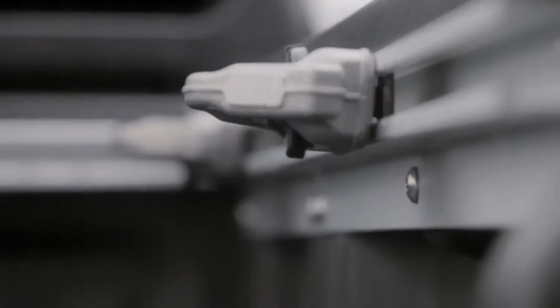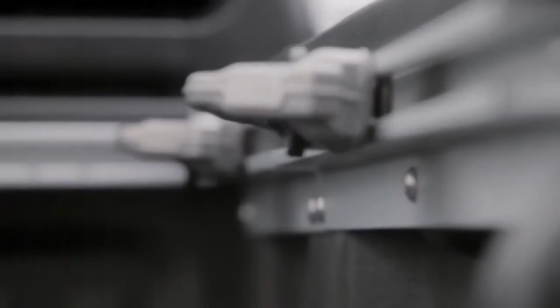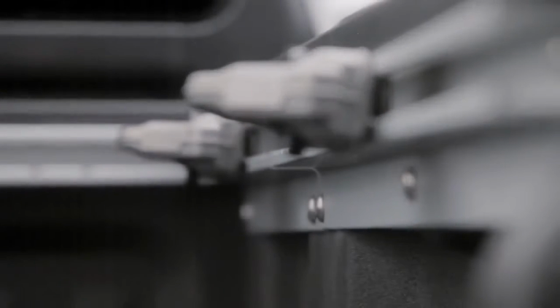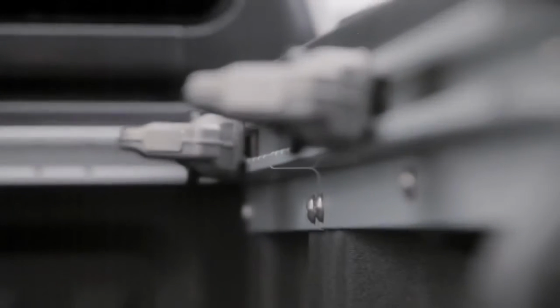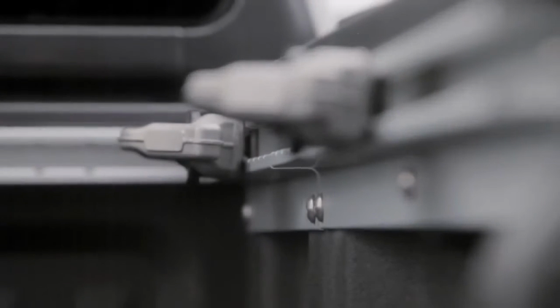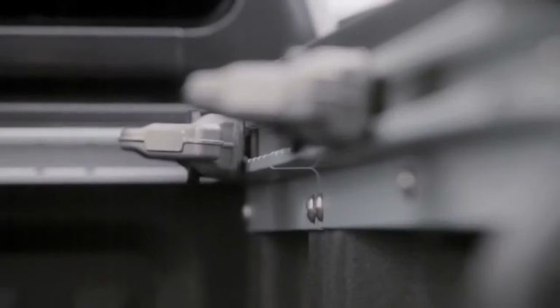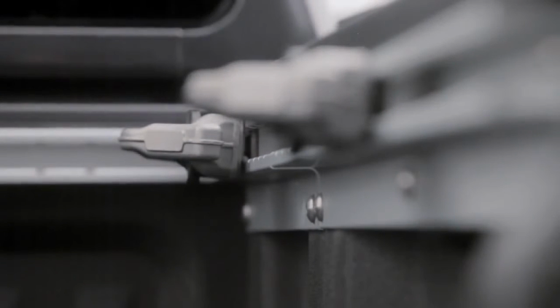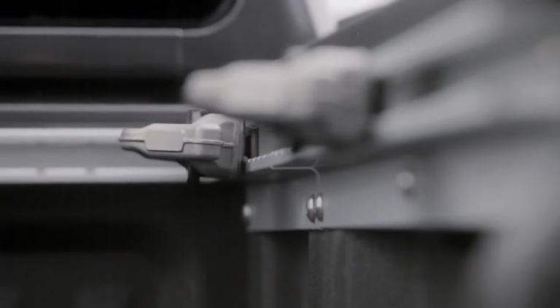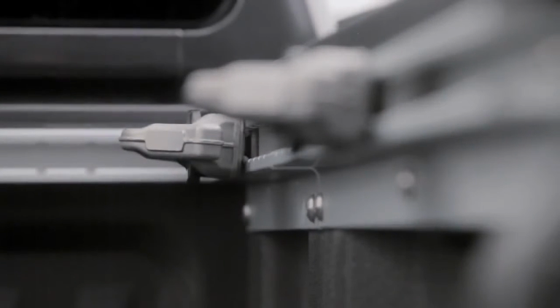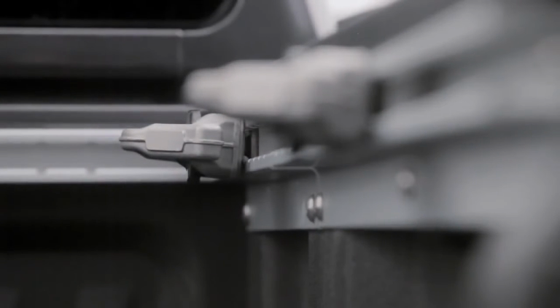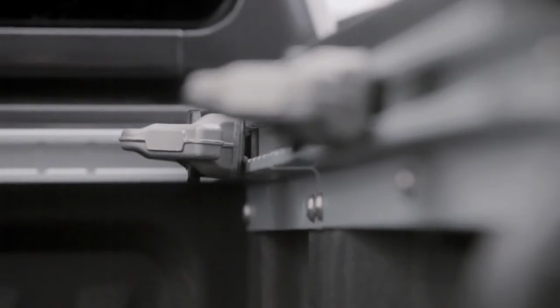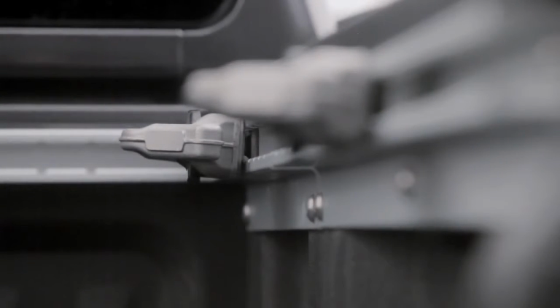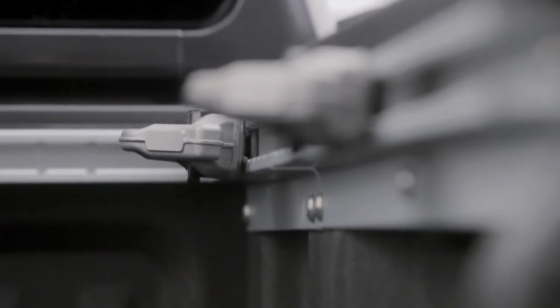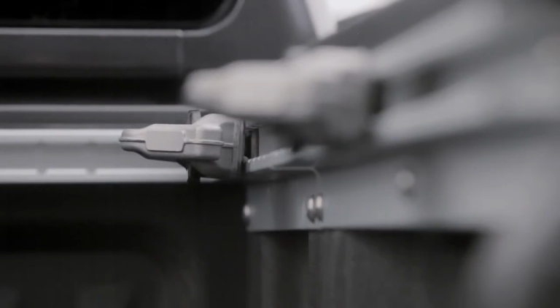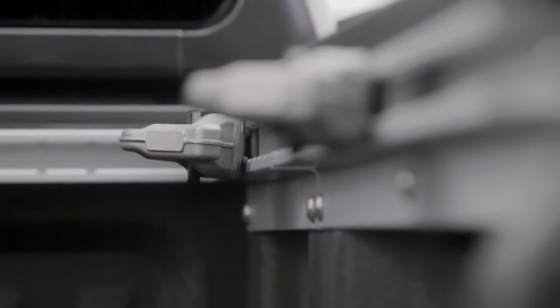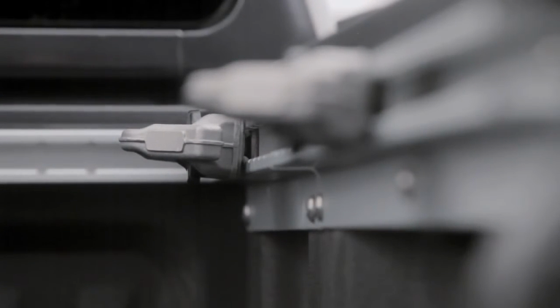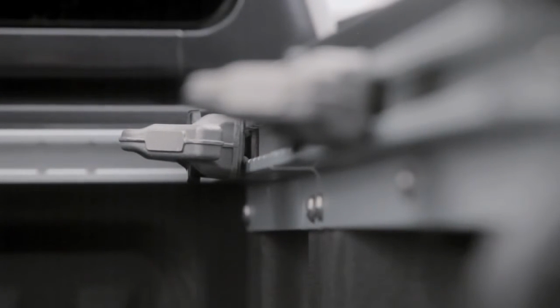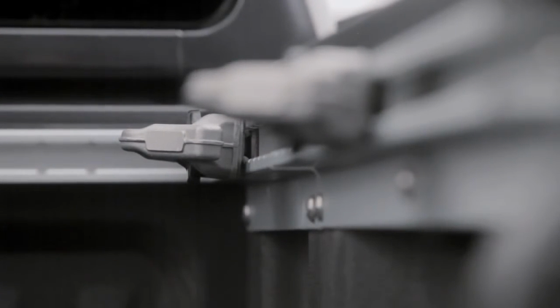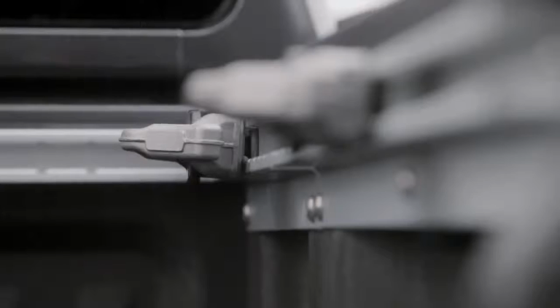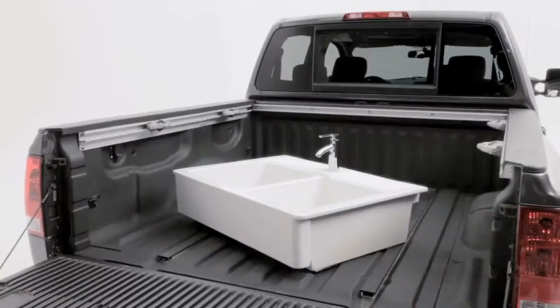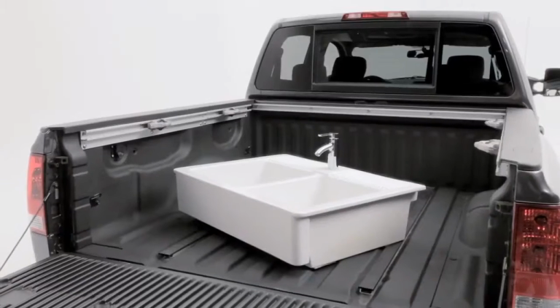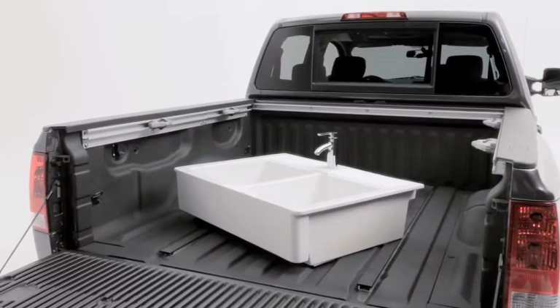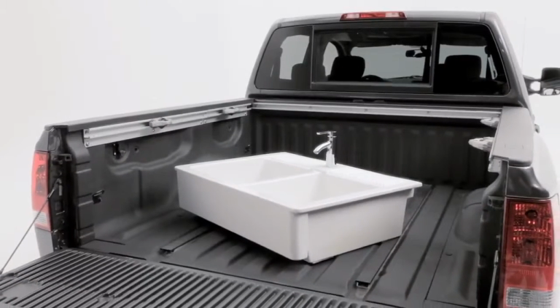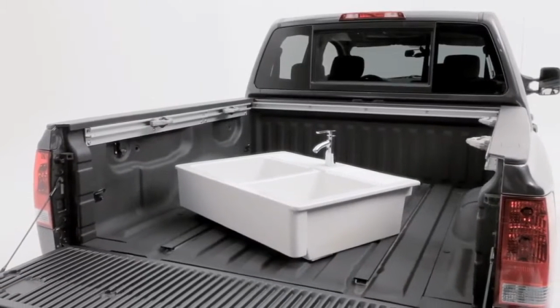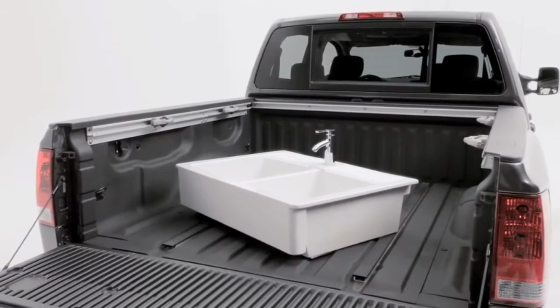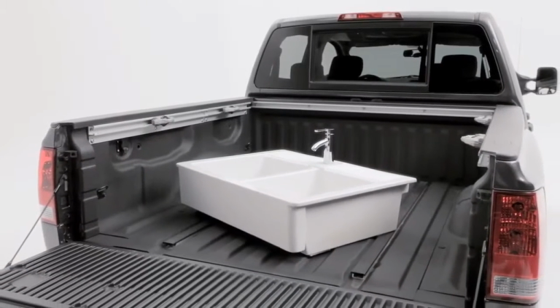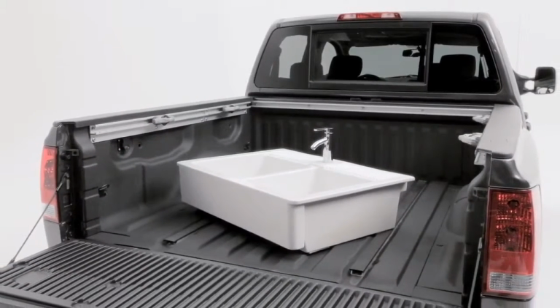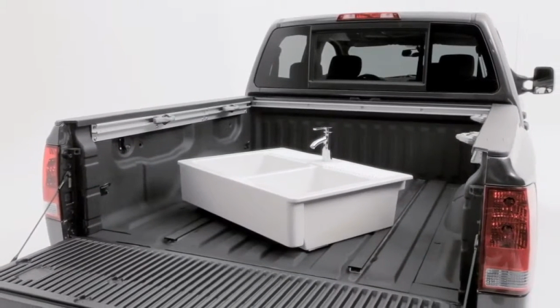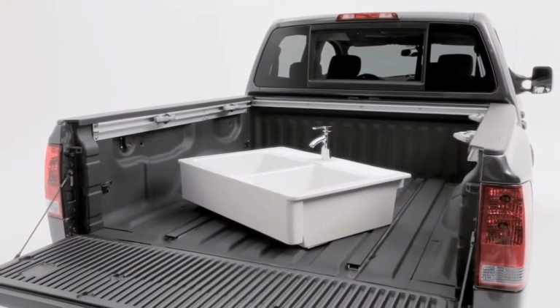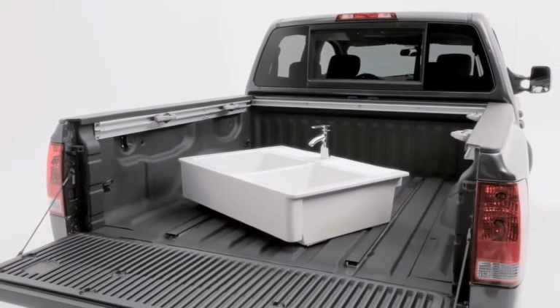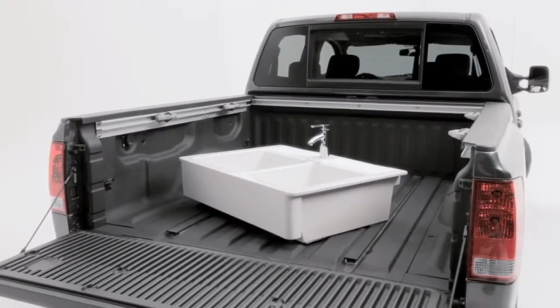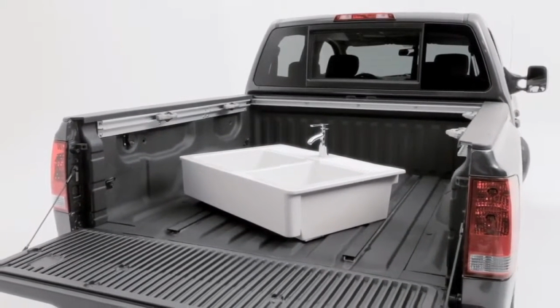With our available five-channel system, feel free to bring whatever you'd like — even the kitchen sink.